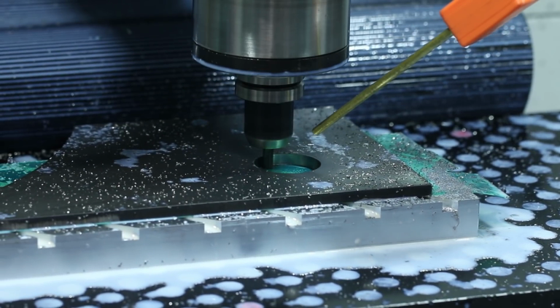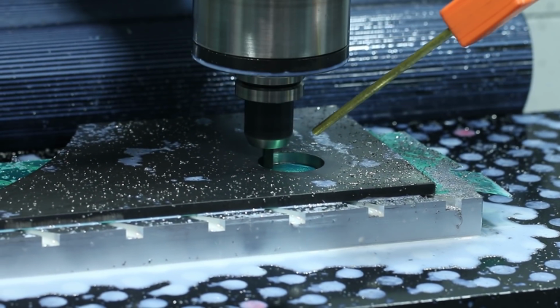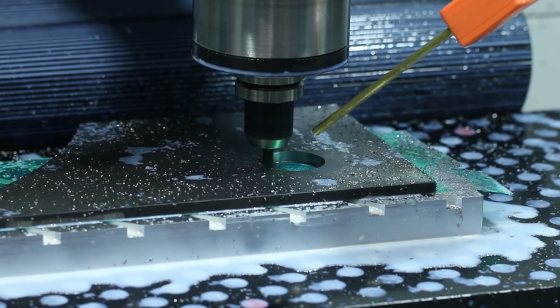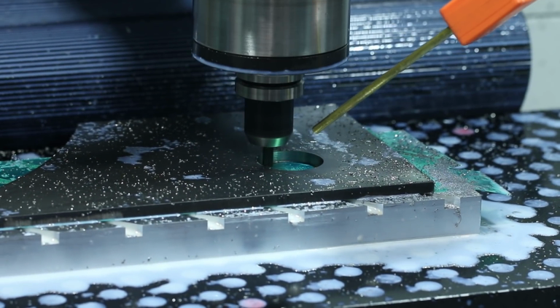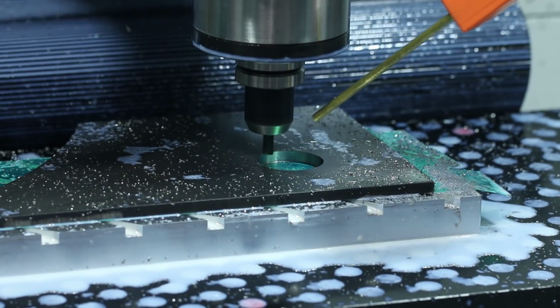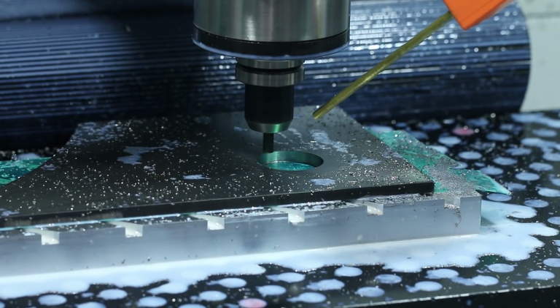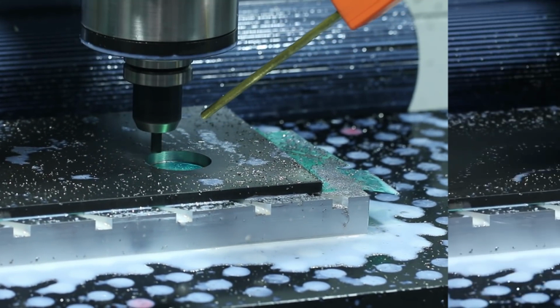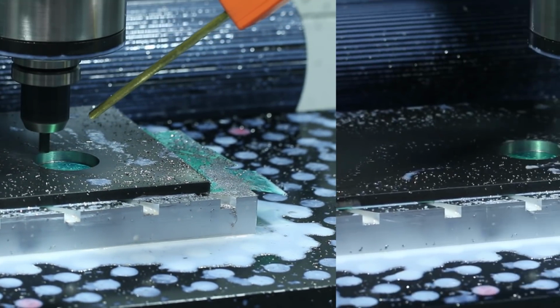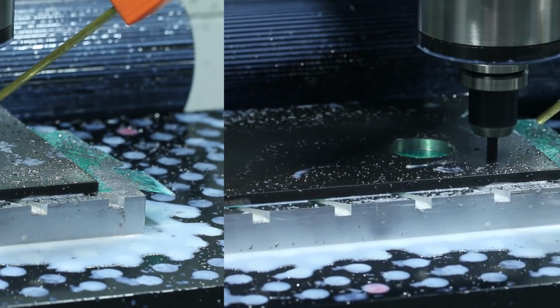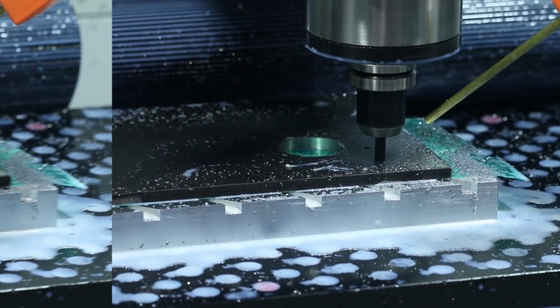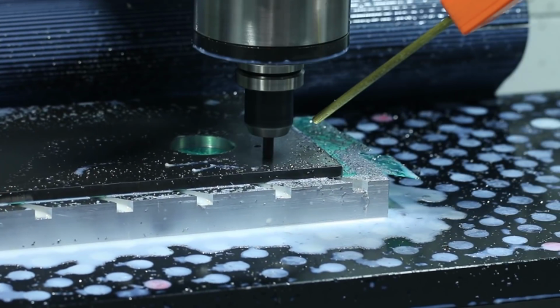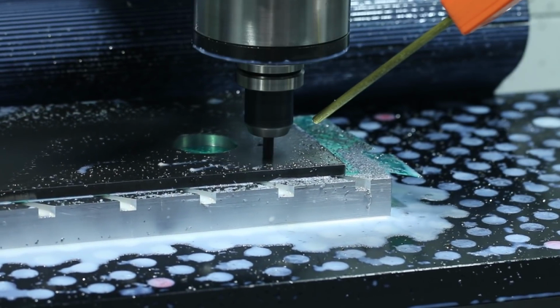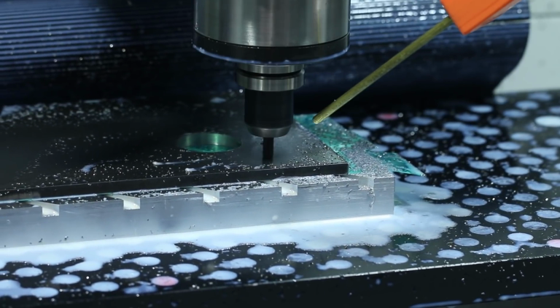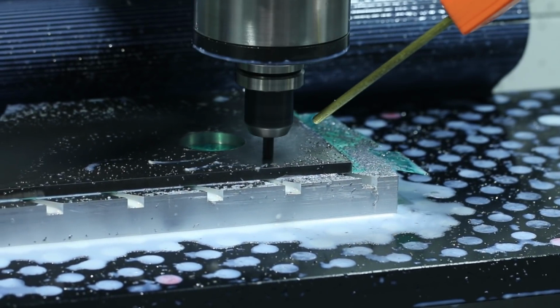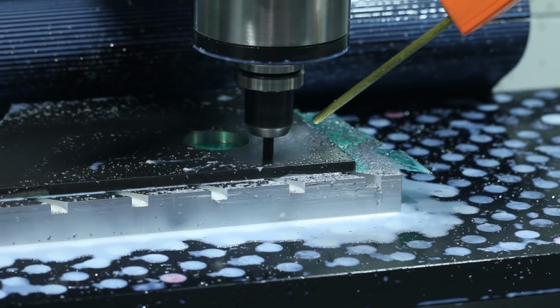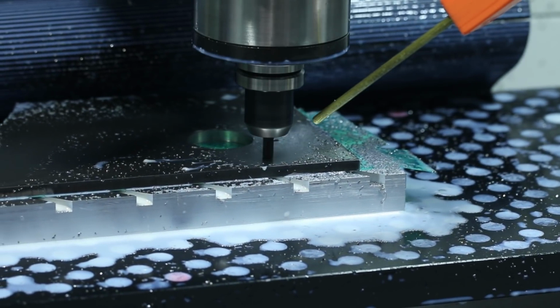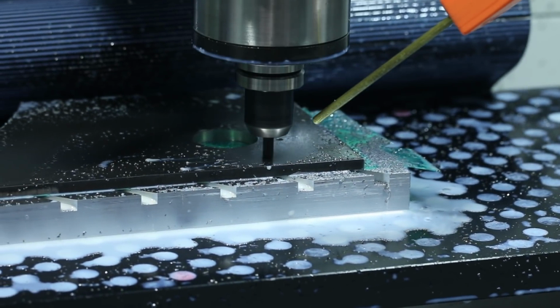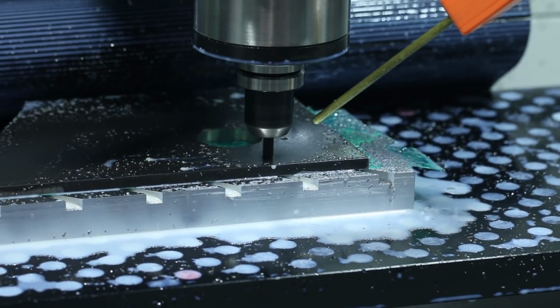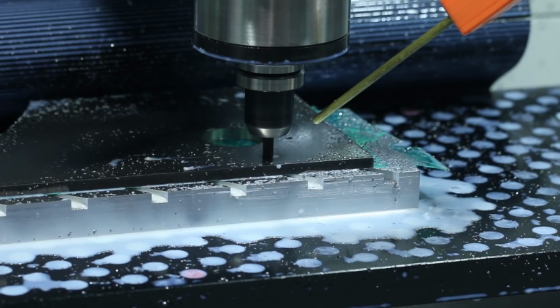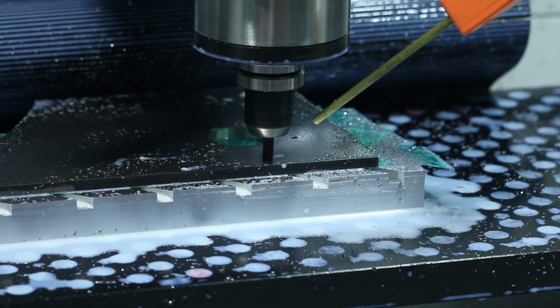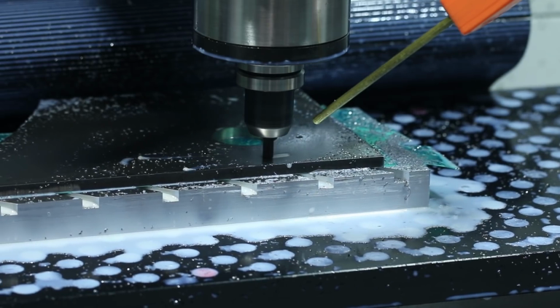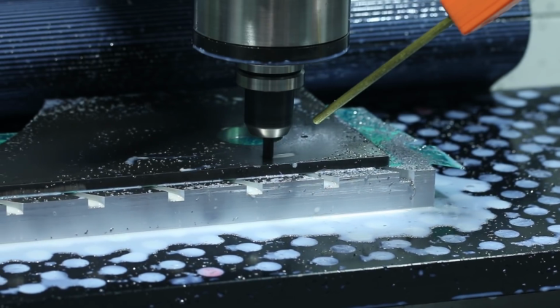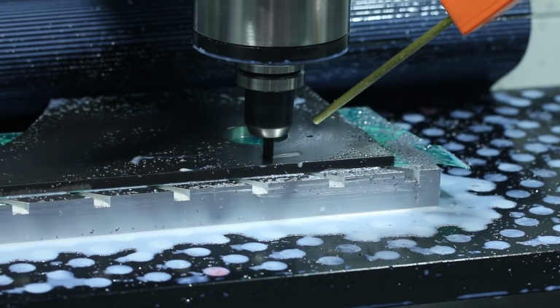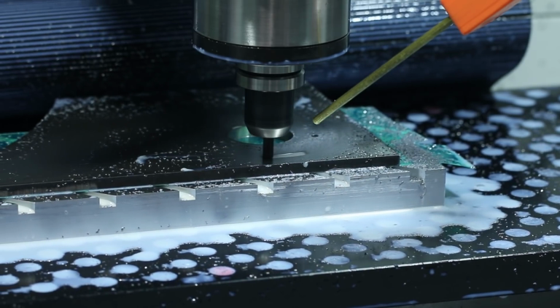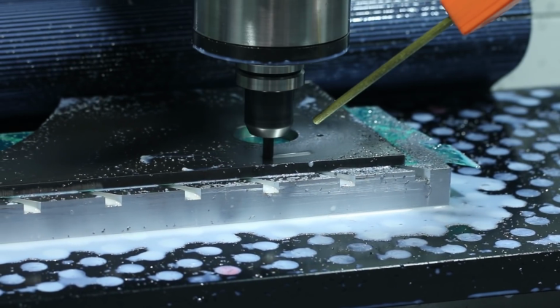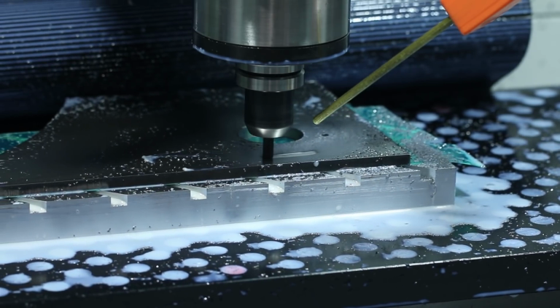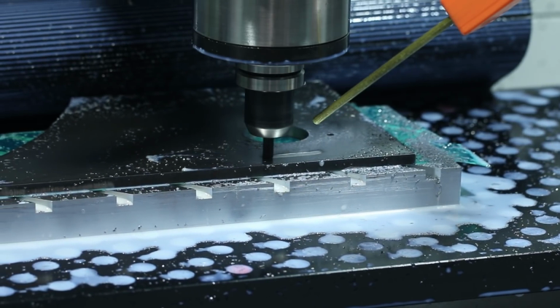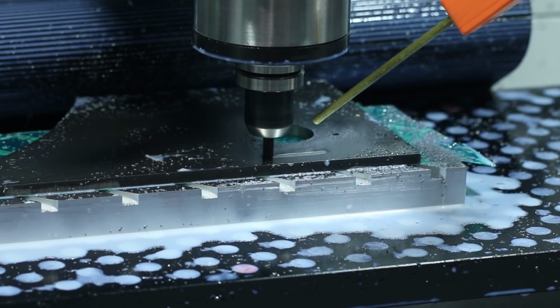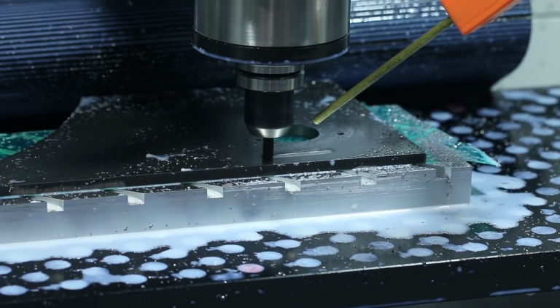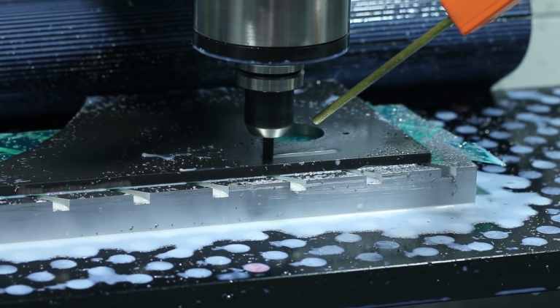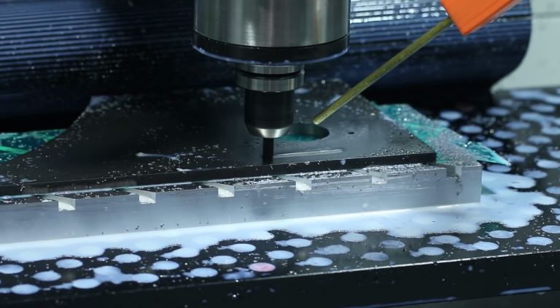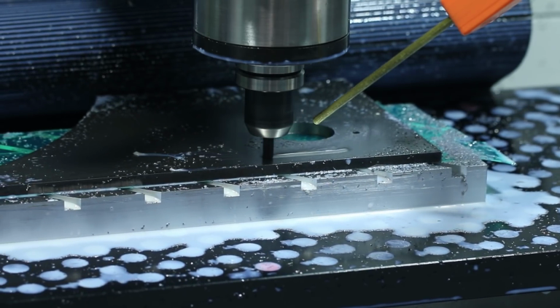Slotting that out using the Lakeshore Carbide fire plug rougher. This is my first time using this tool and I really like the way it performed here.